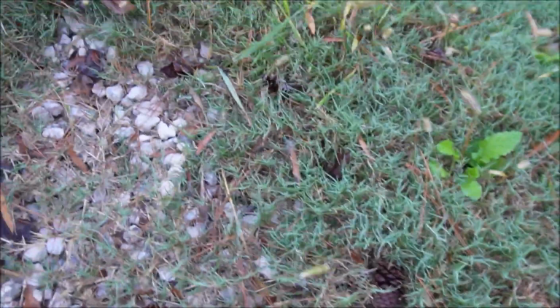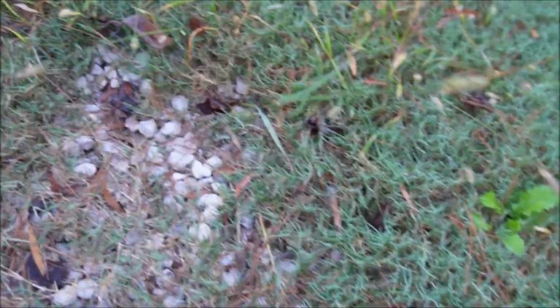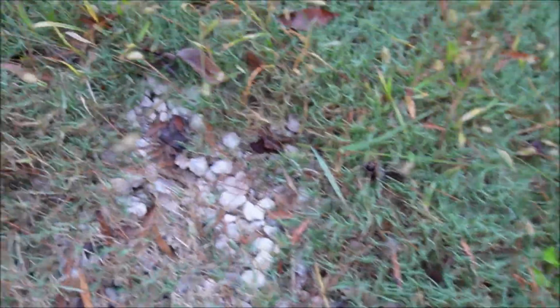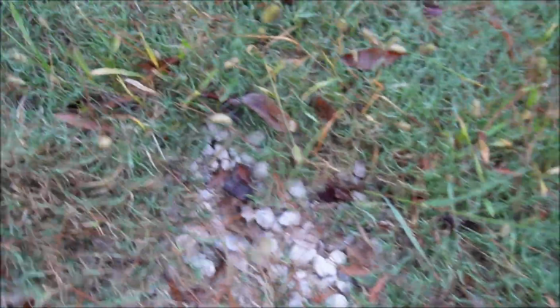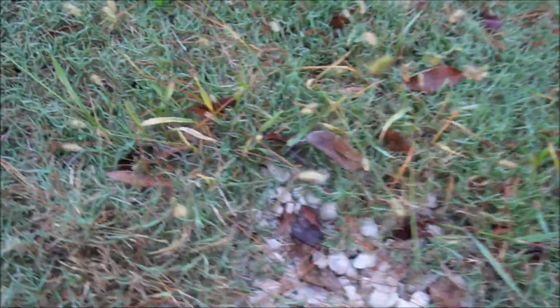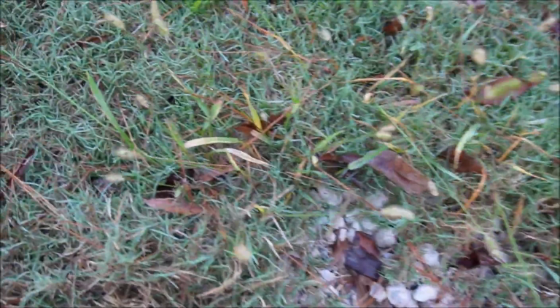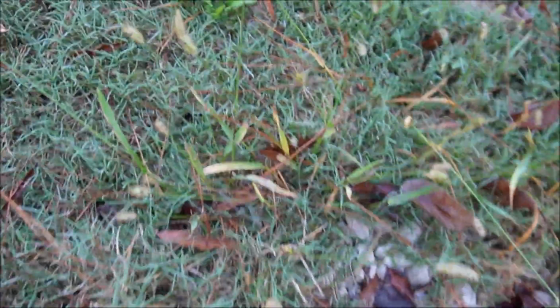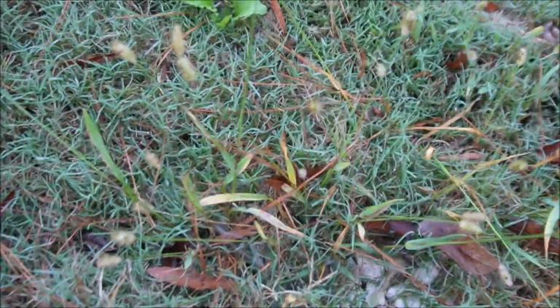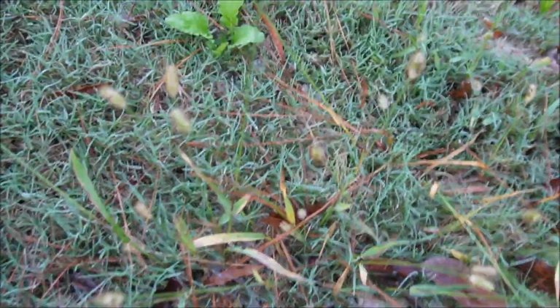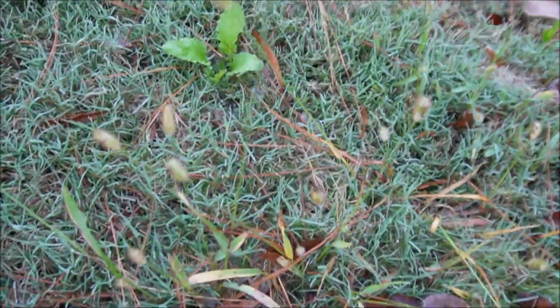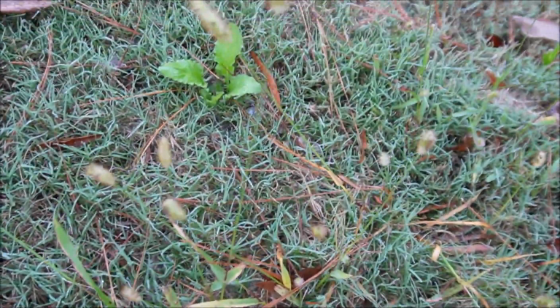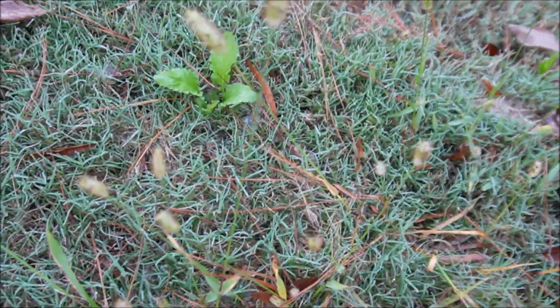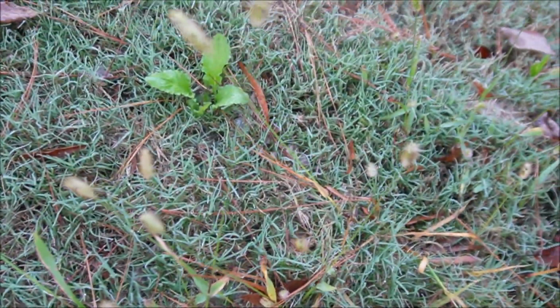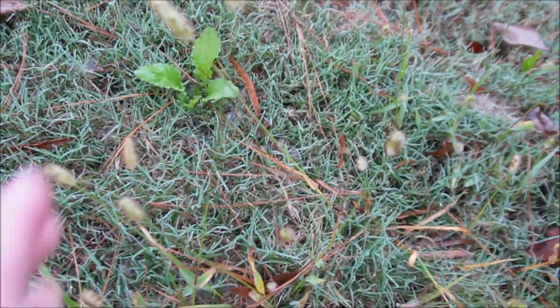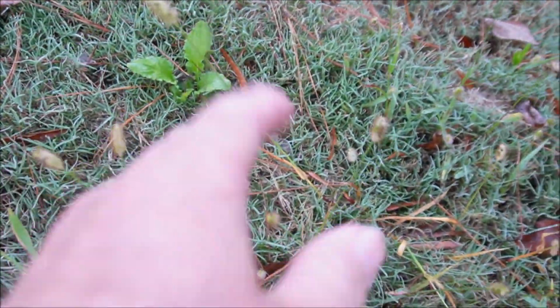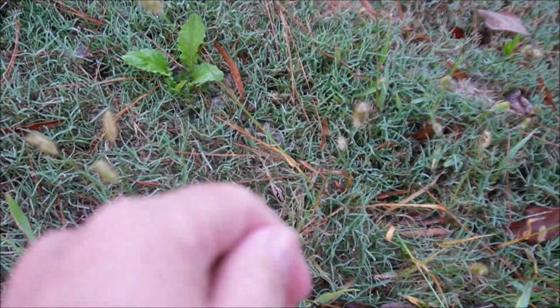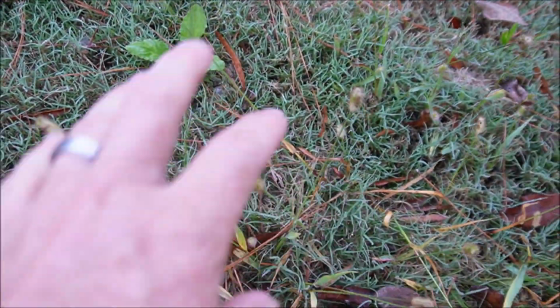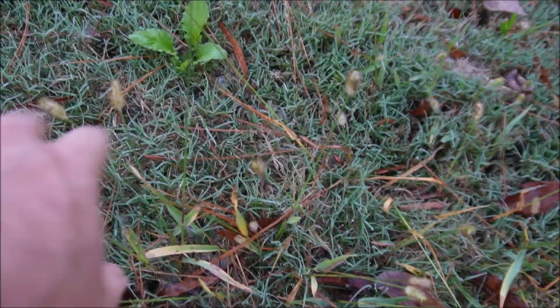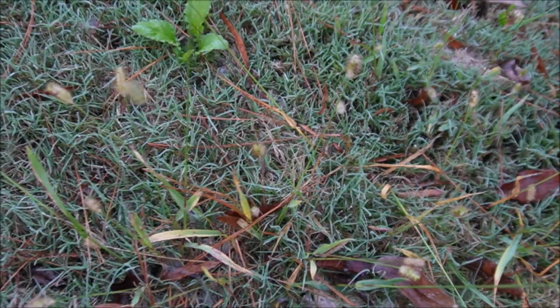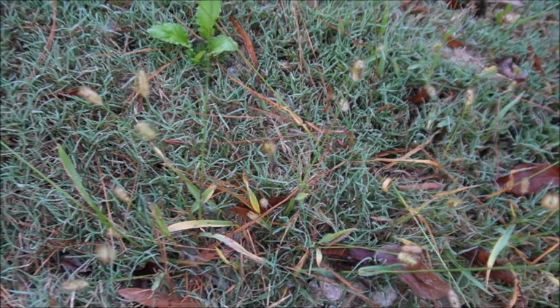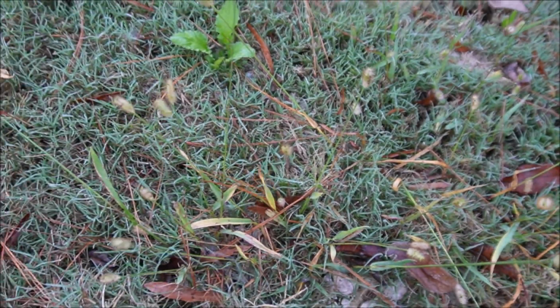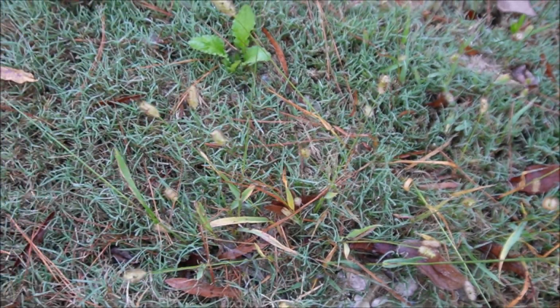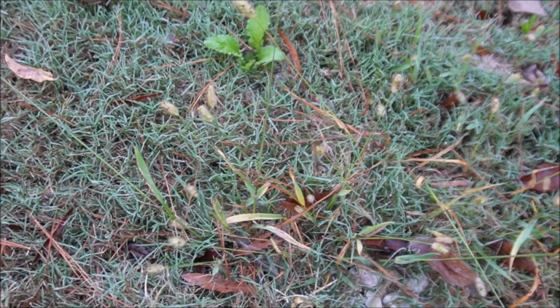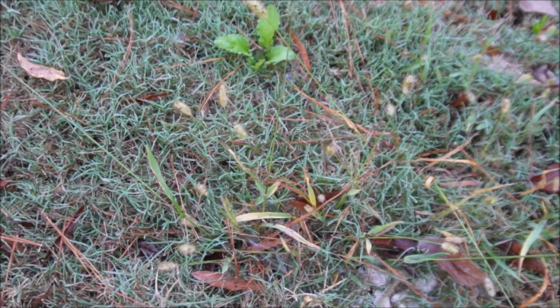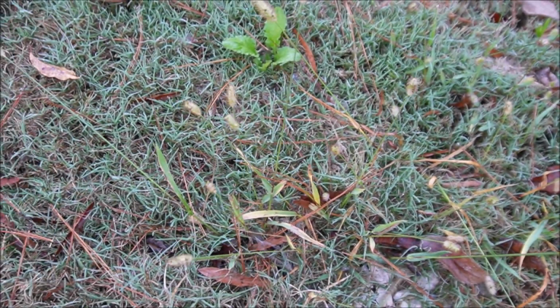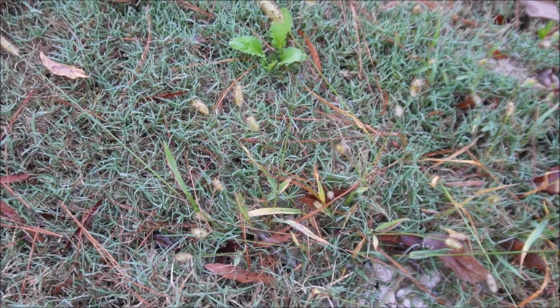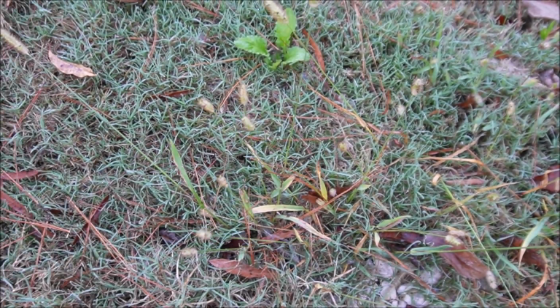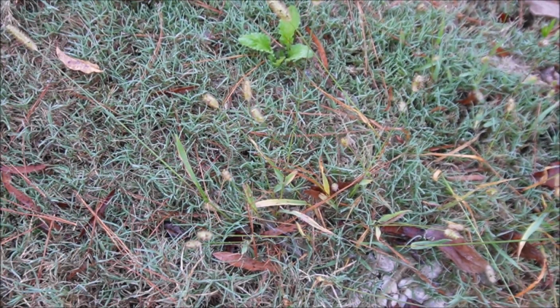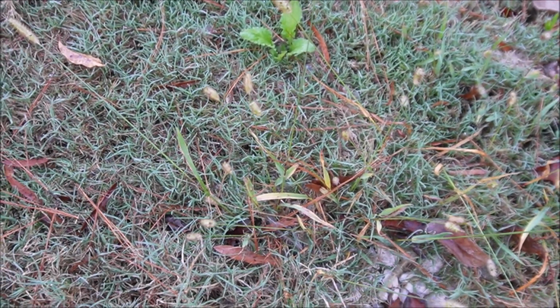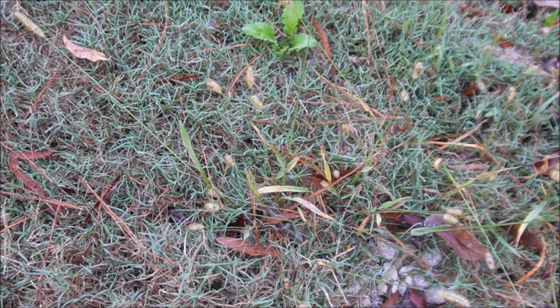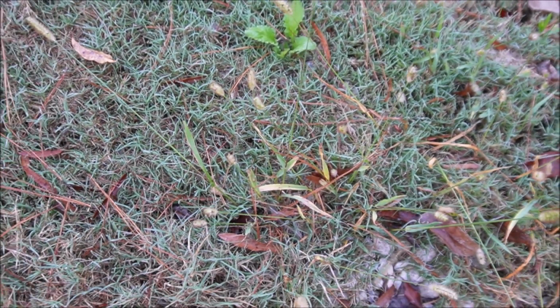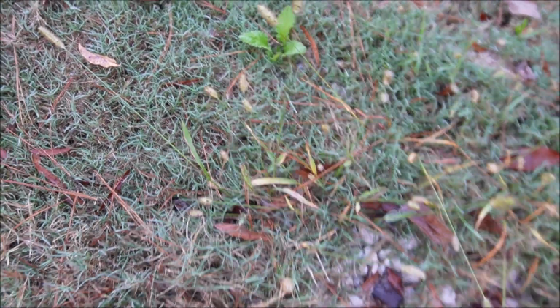Here are some smaller ones out here. You can see what foxtail looks like.